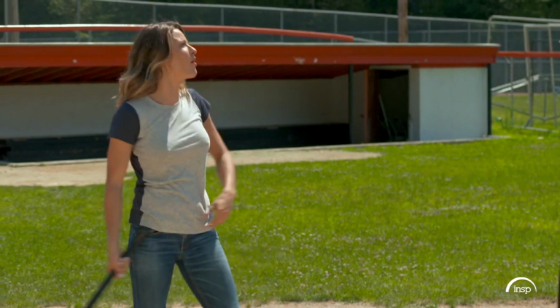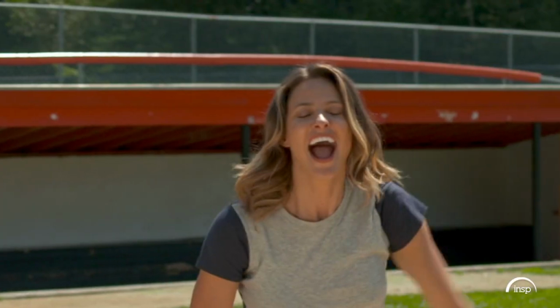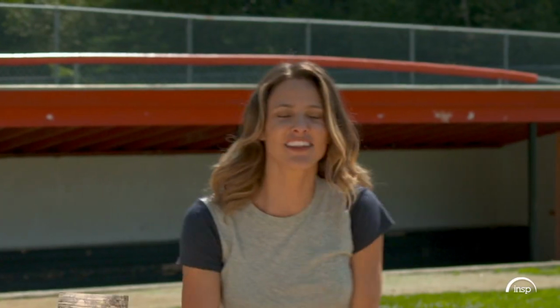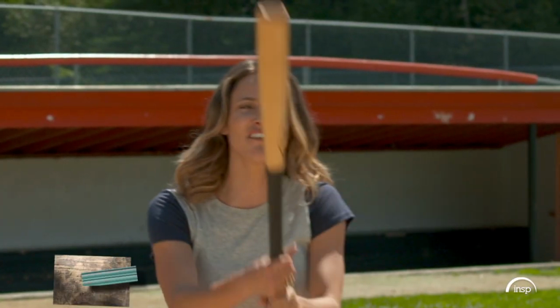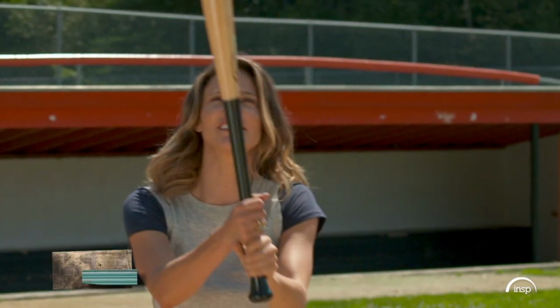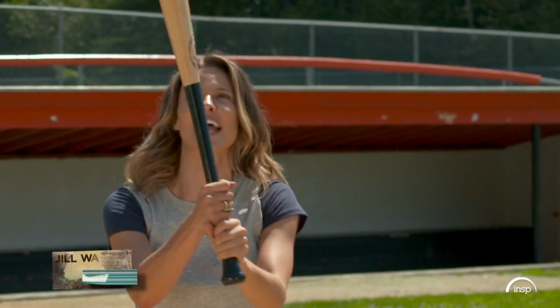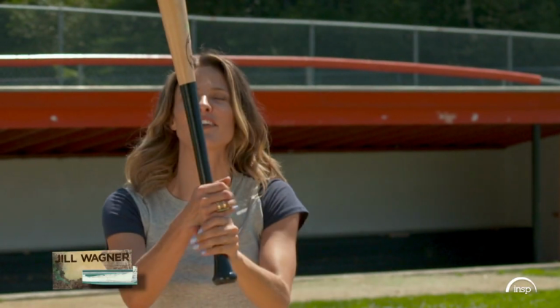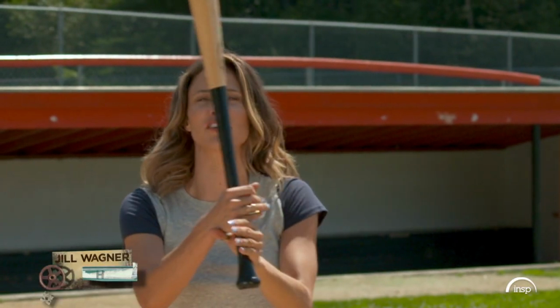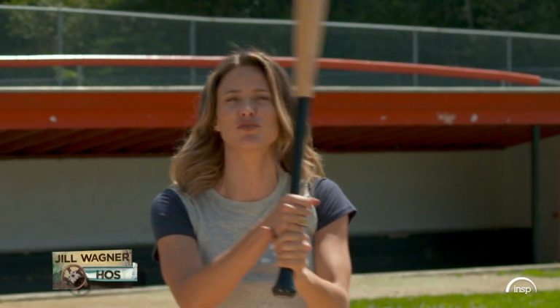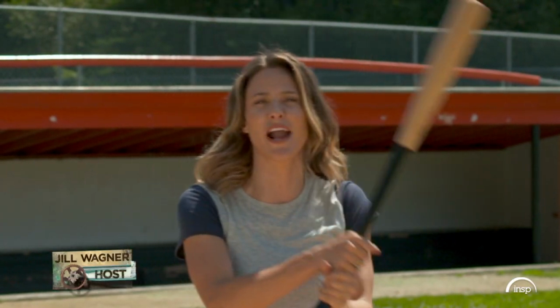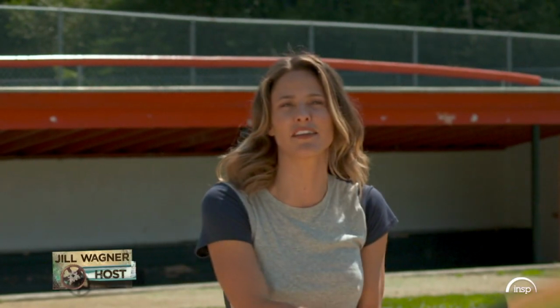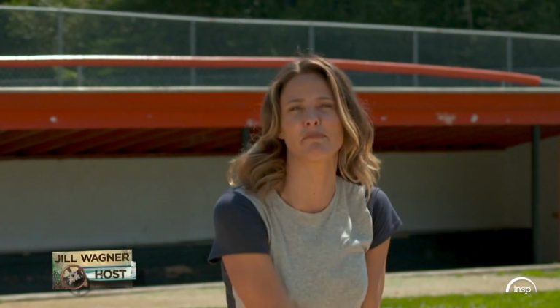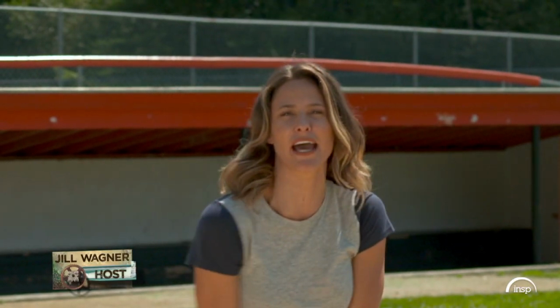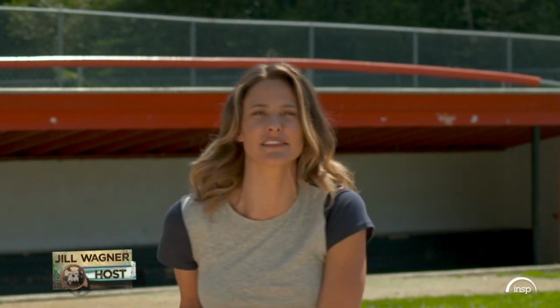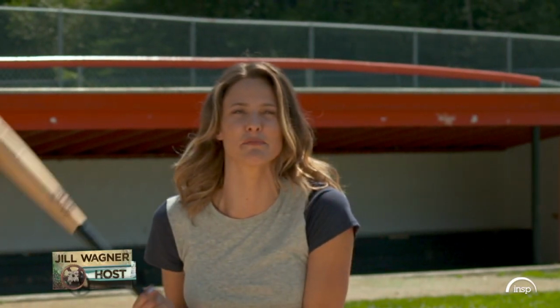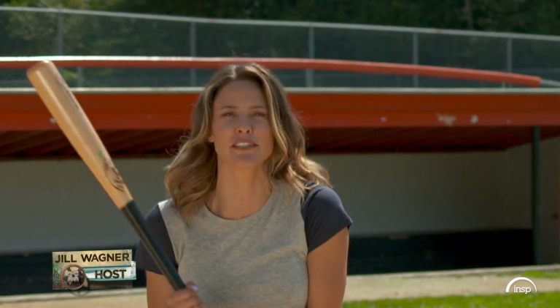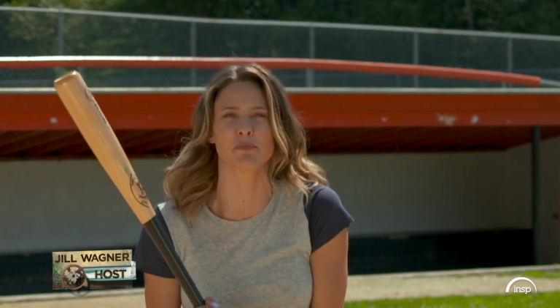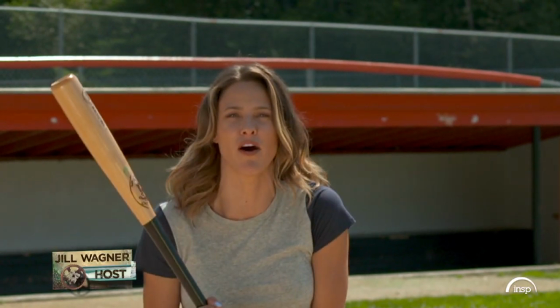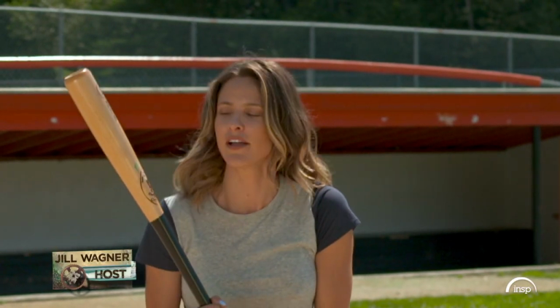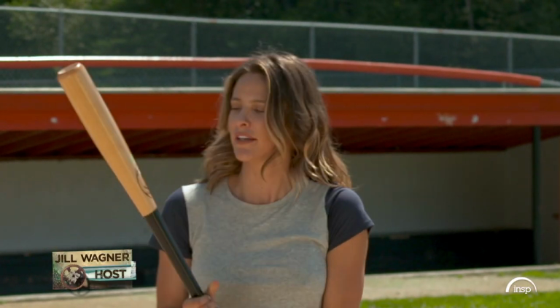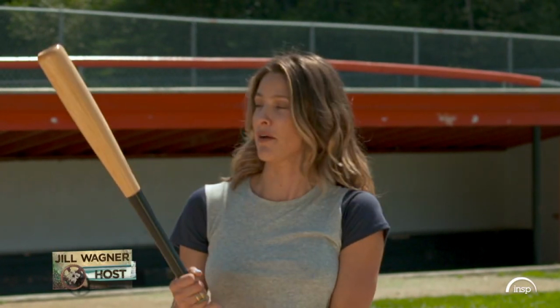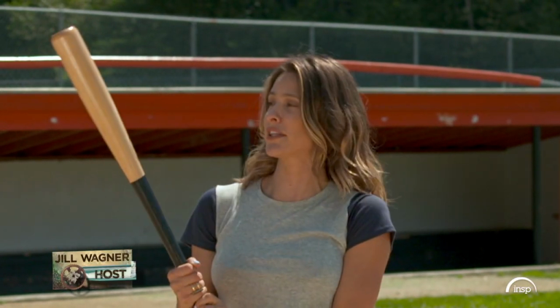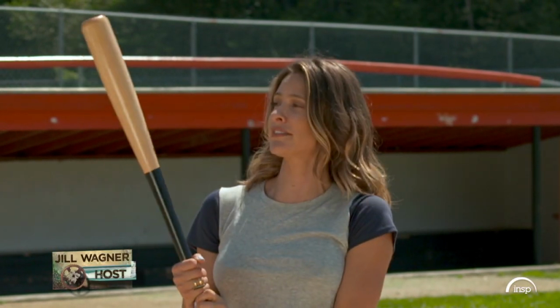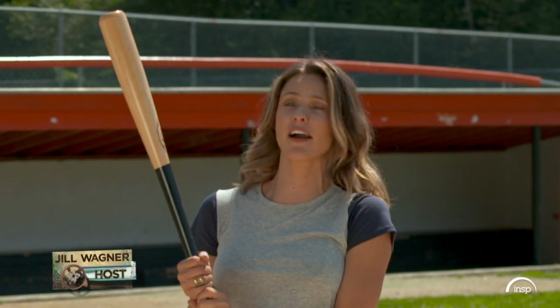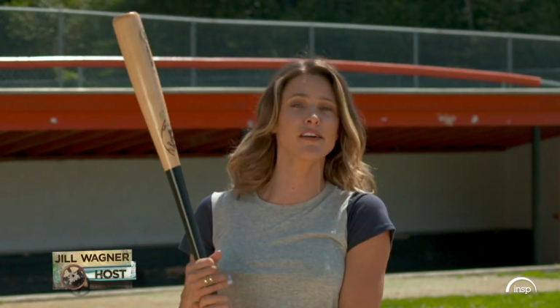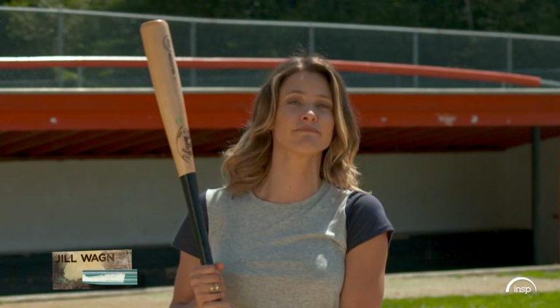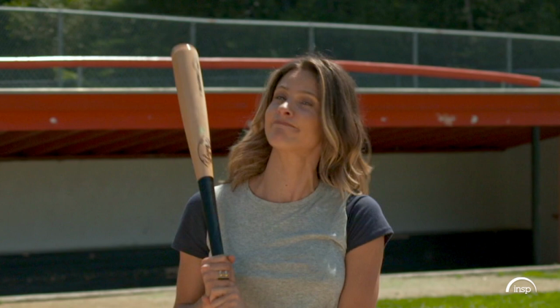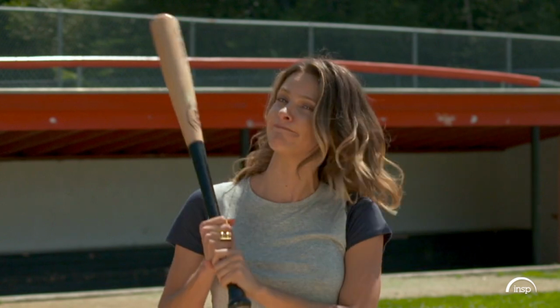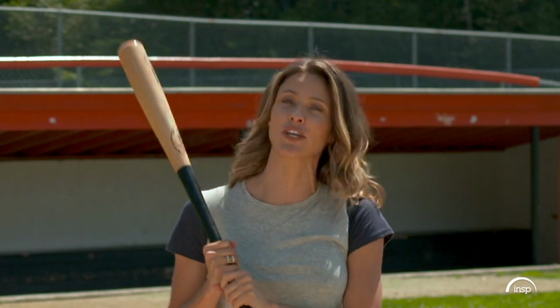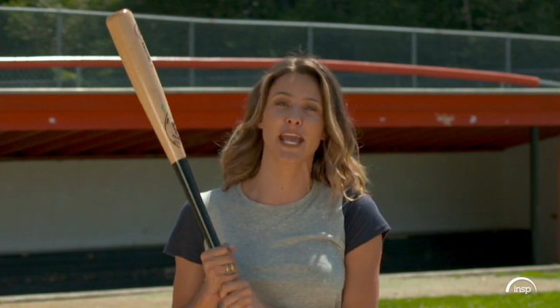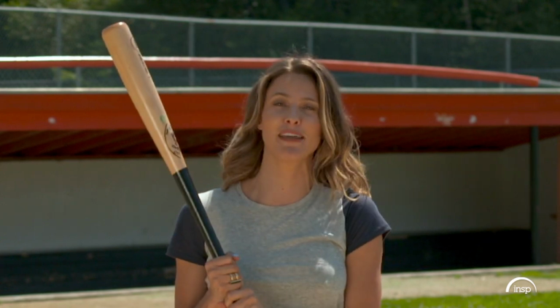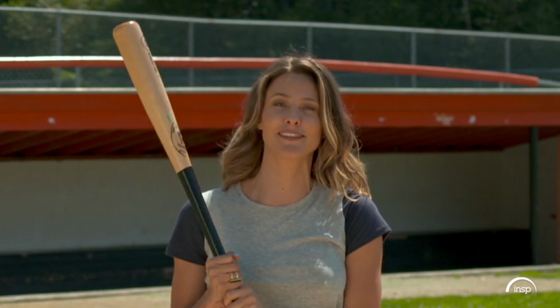I love the sound of the crack of the bat against the baseball, and with this slugger, you can't miss.